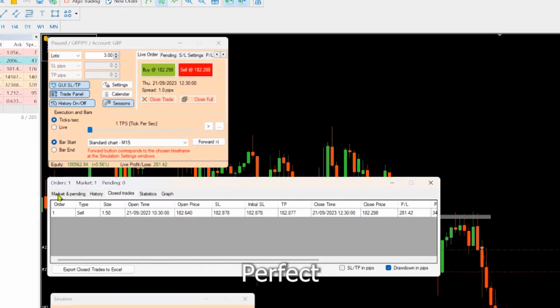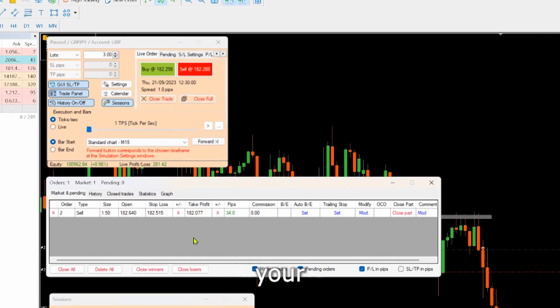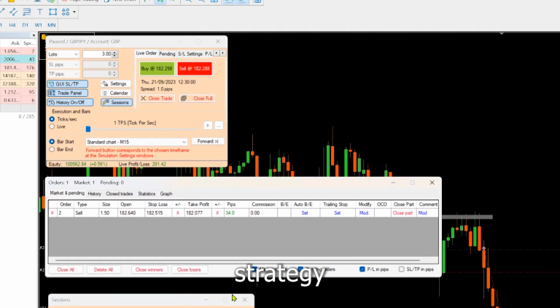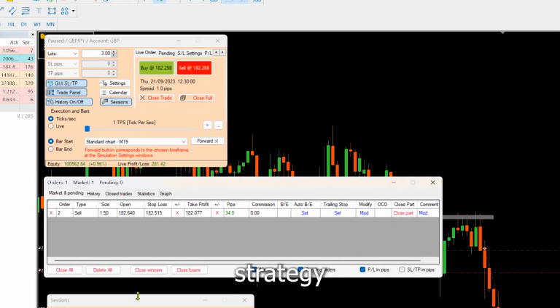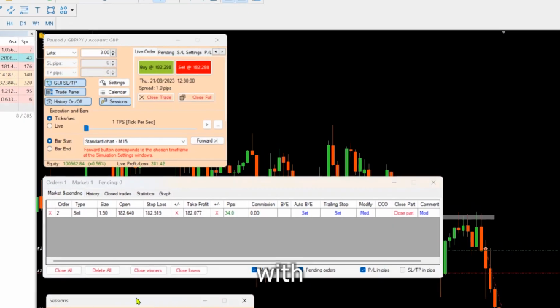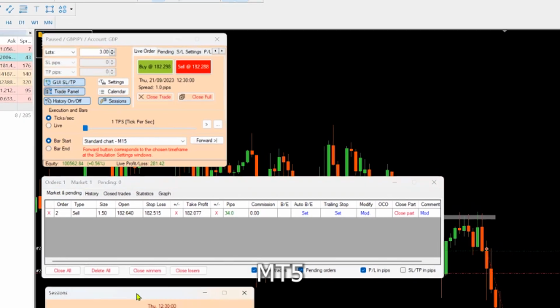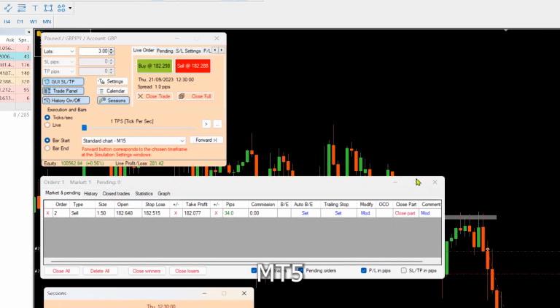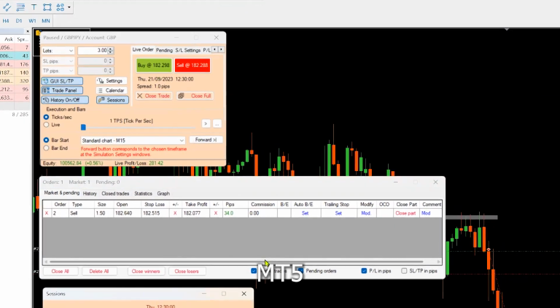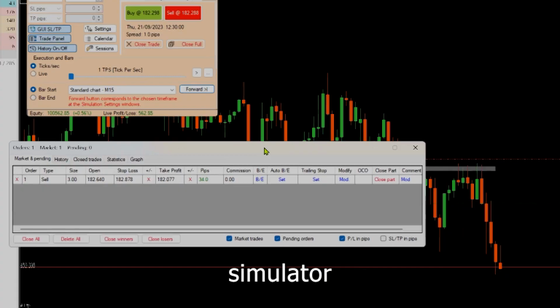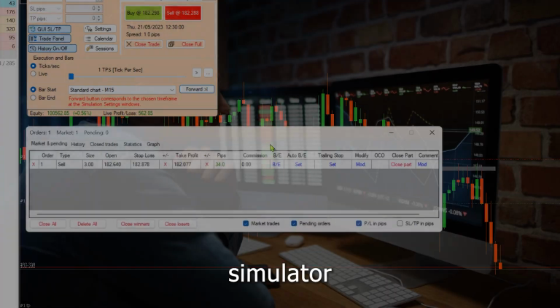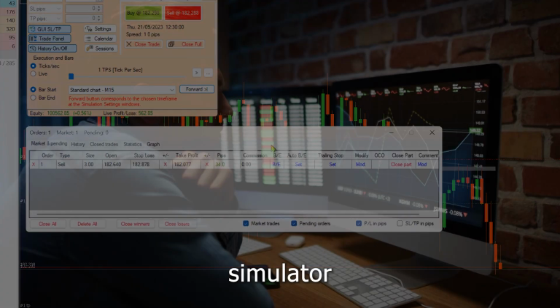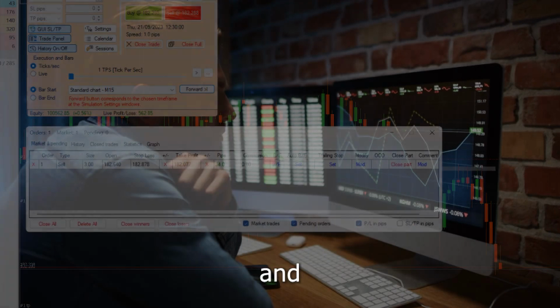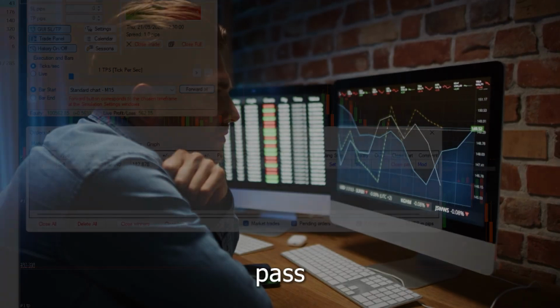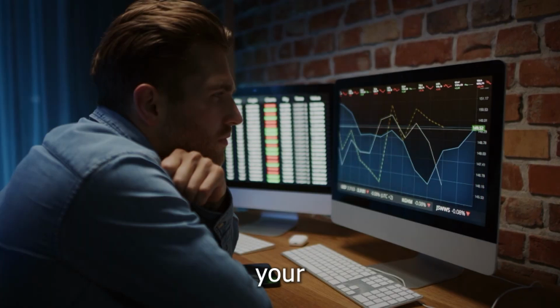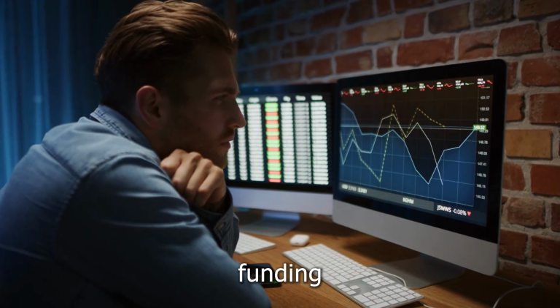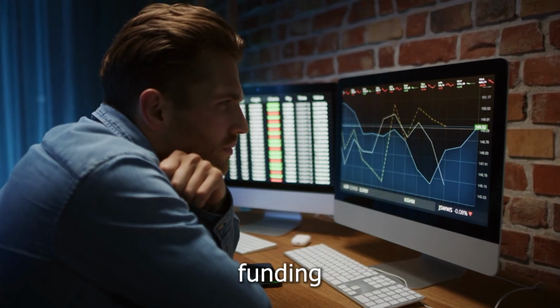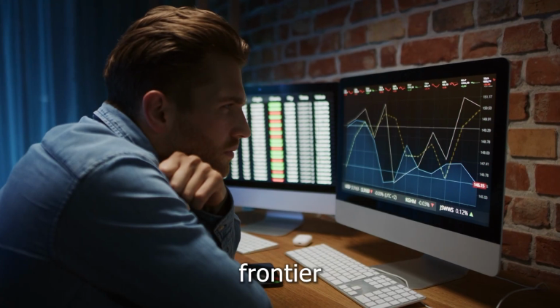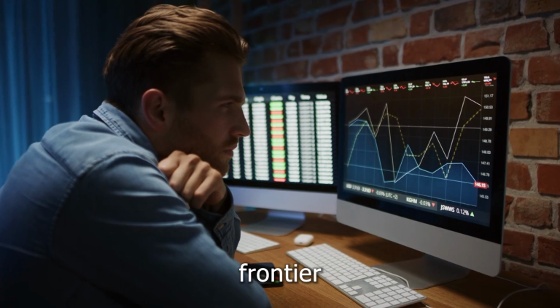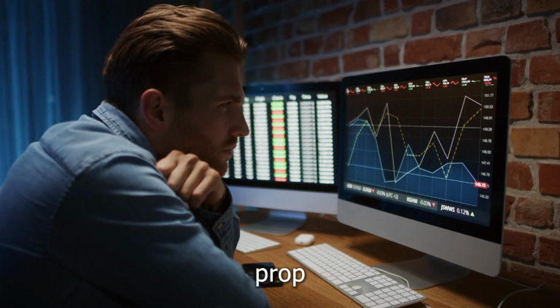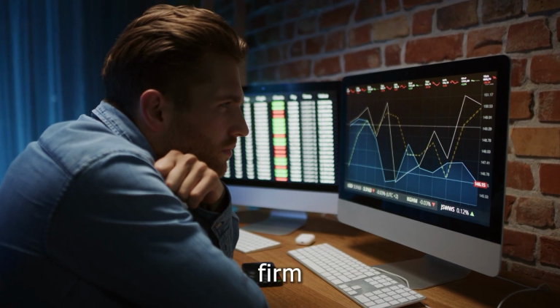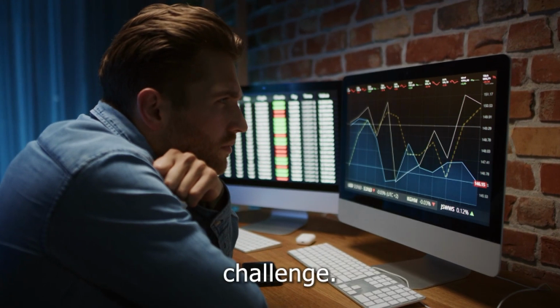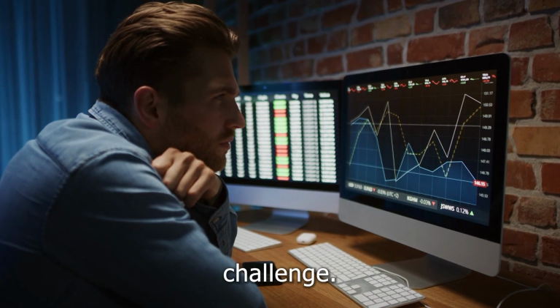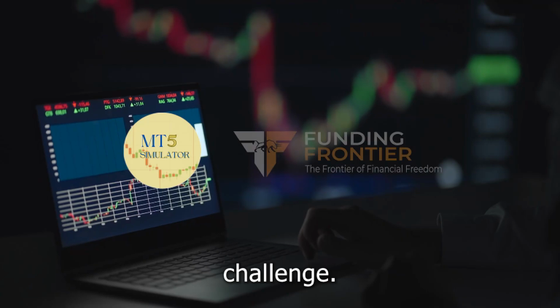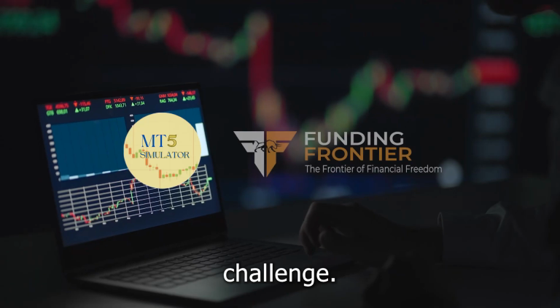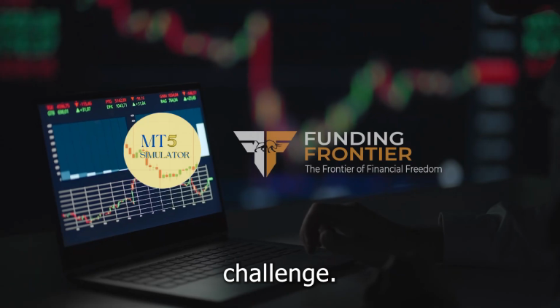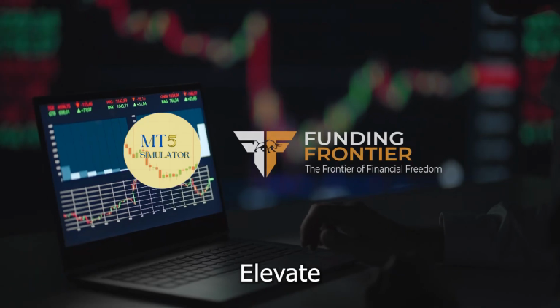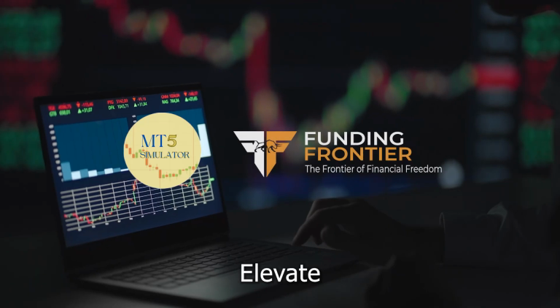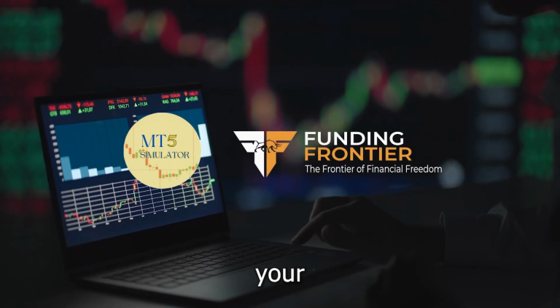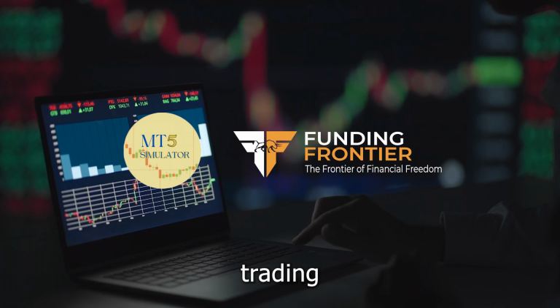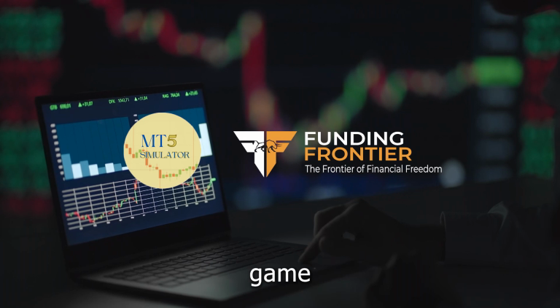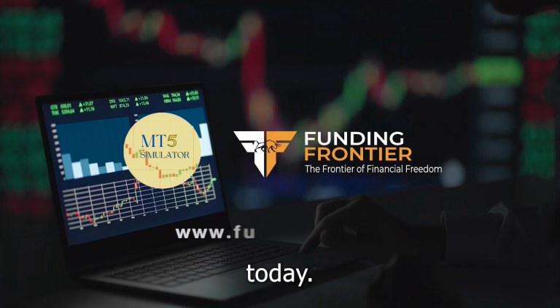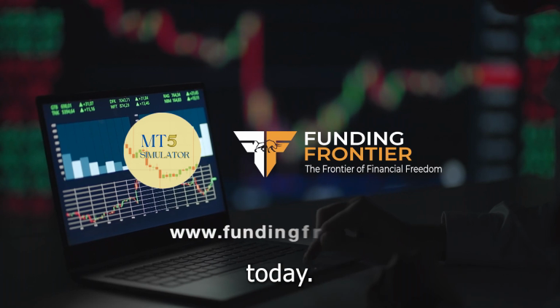Perfect your strategy with MT5 Simulator and pass your Funding Frontier Prop Firm Challenge. Elevate your trading game today.